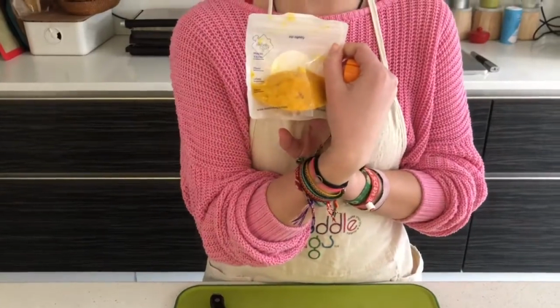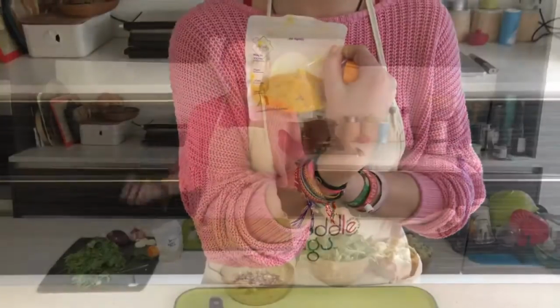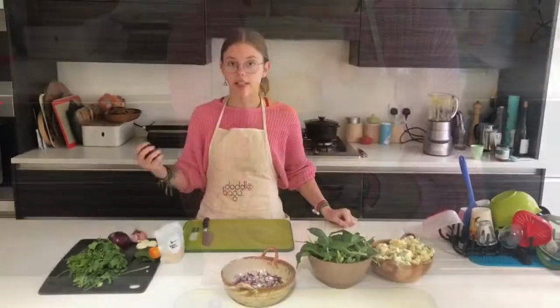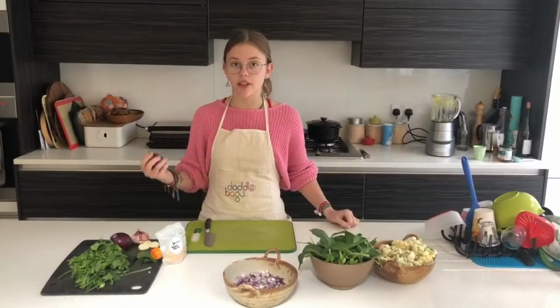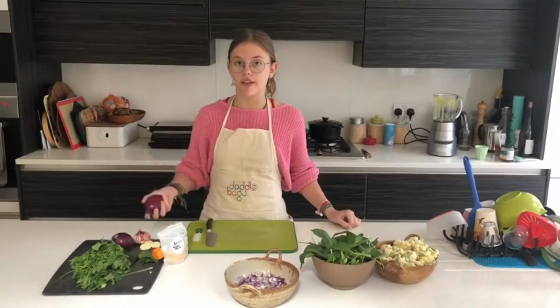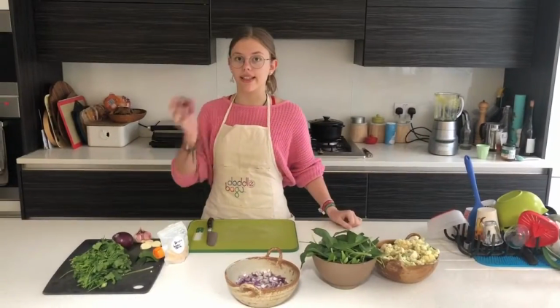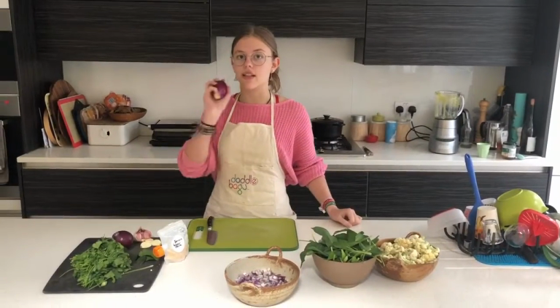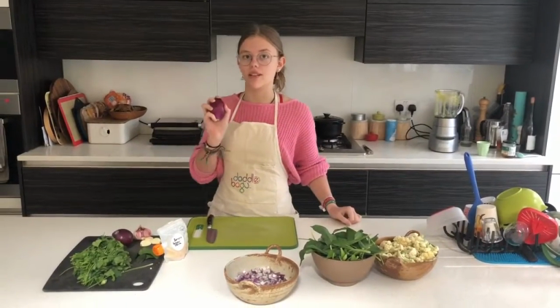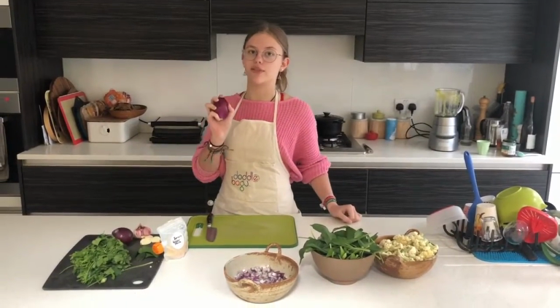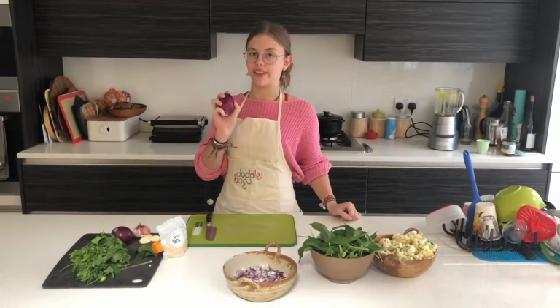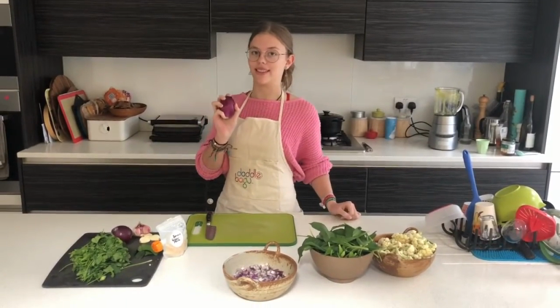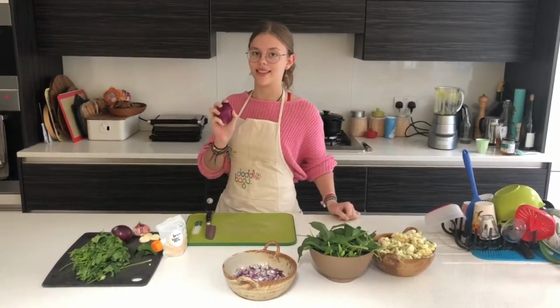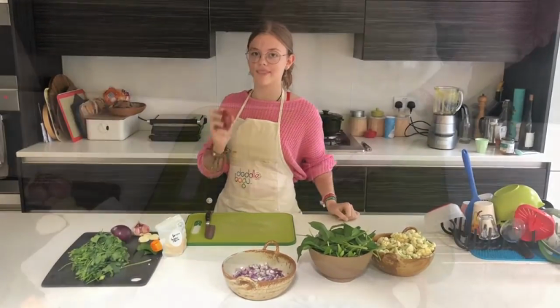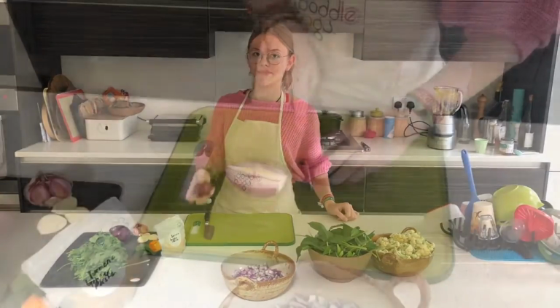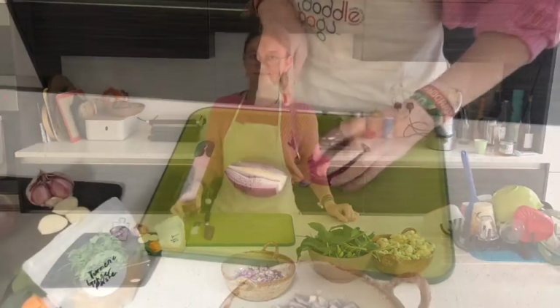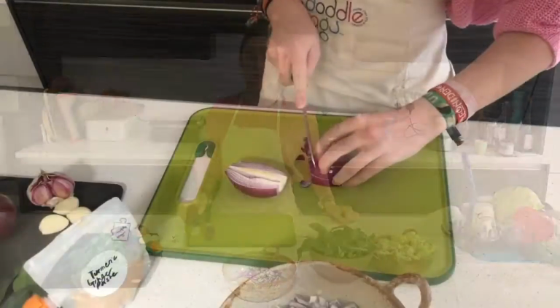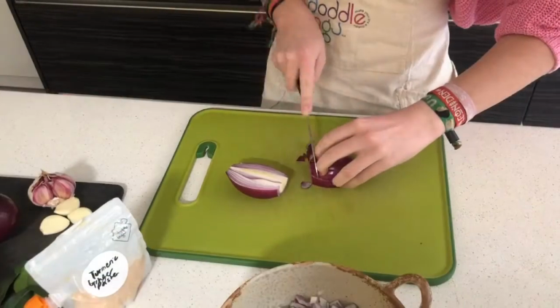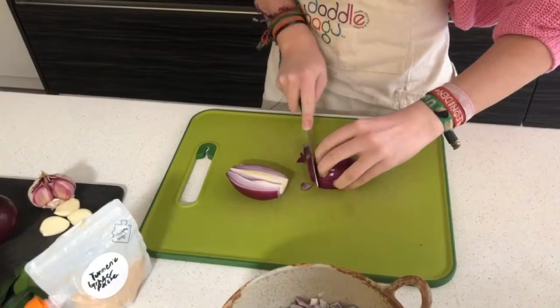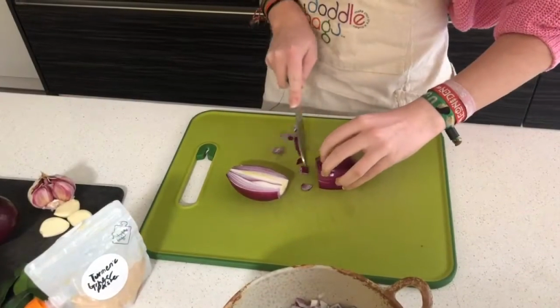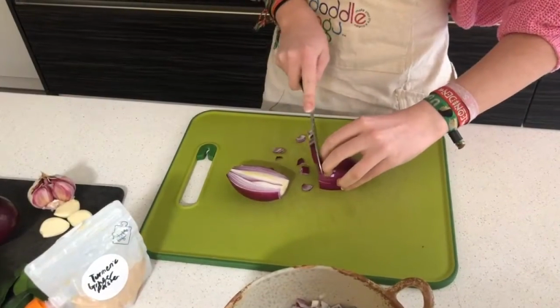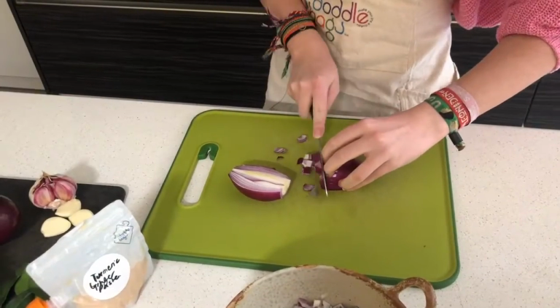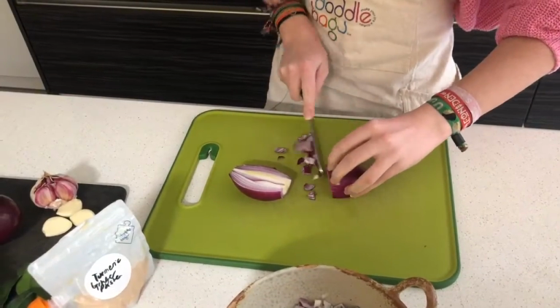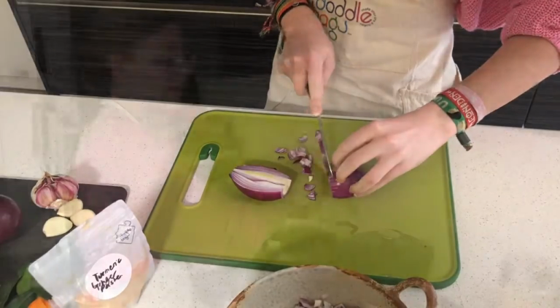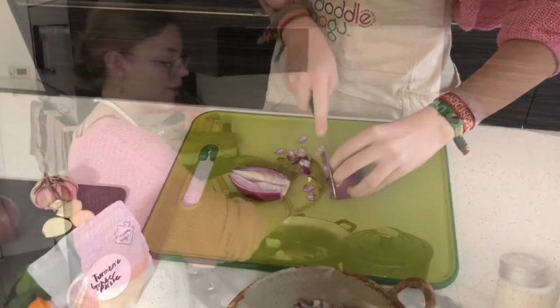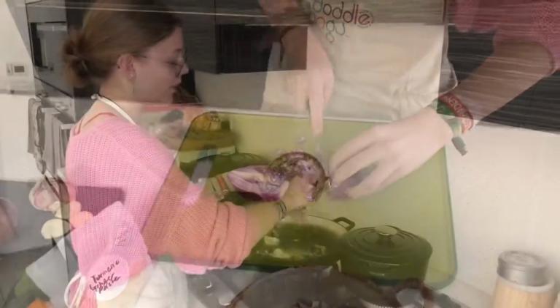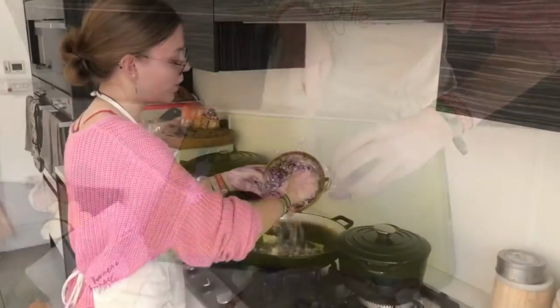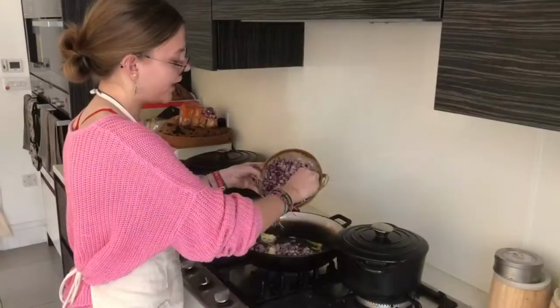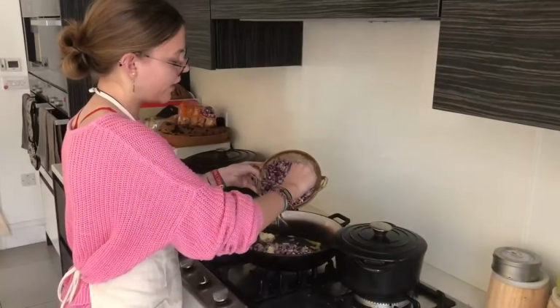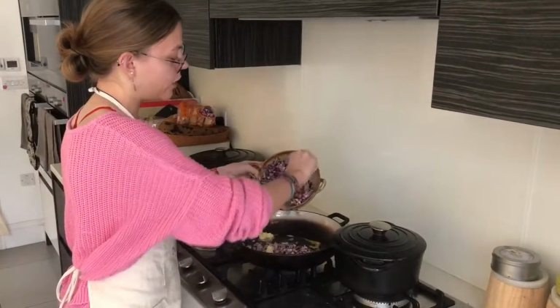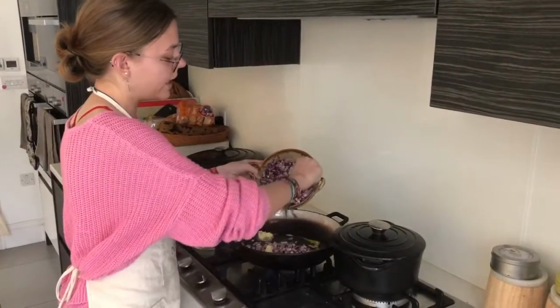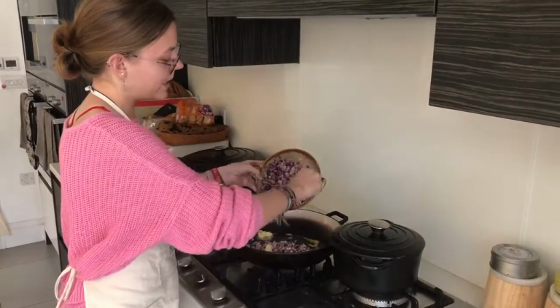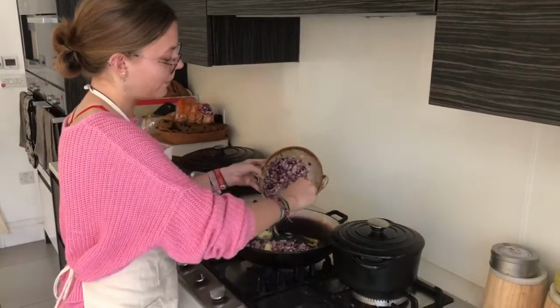Any good curry needs lots of onions. We put the onions on a small heat to caramelise them.